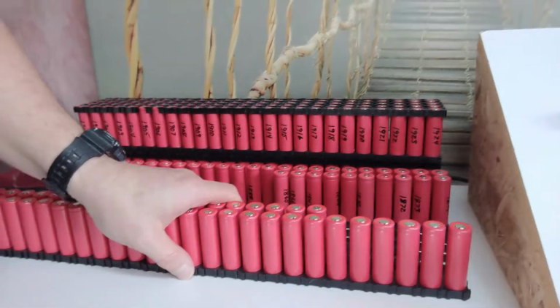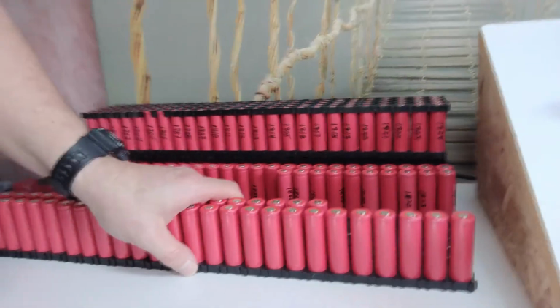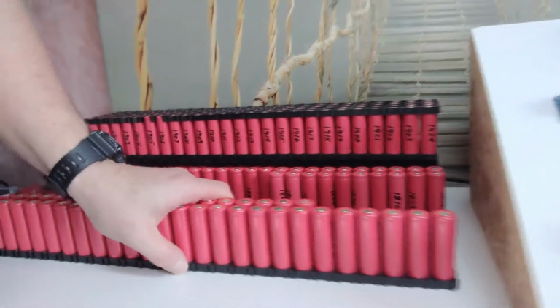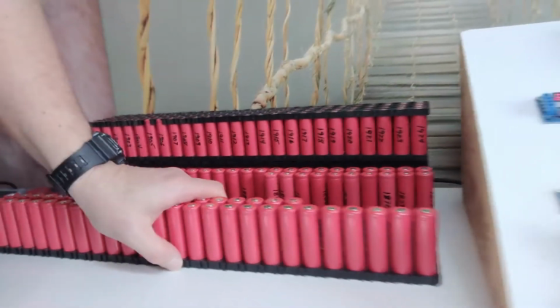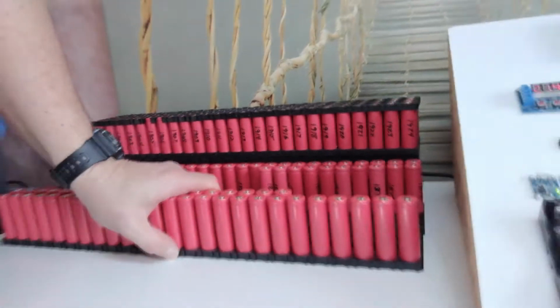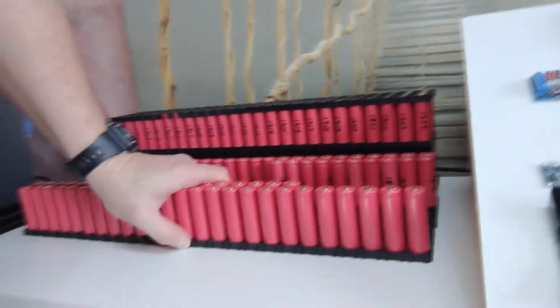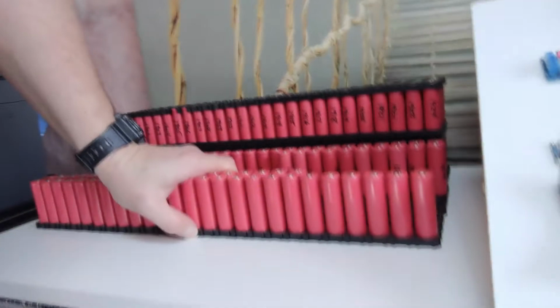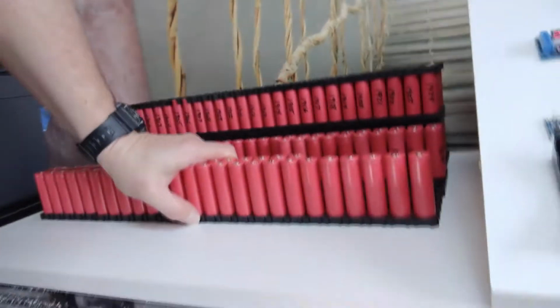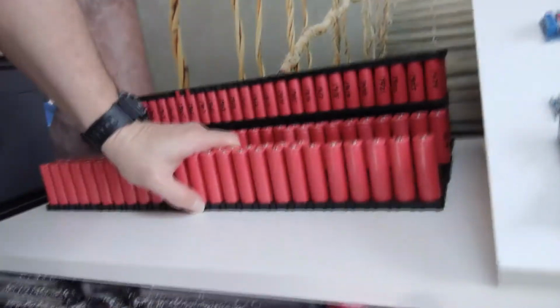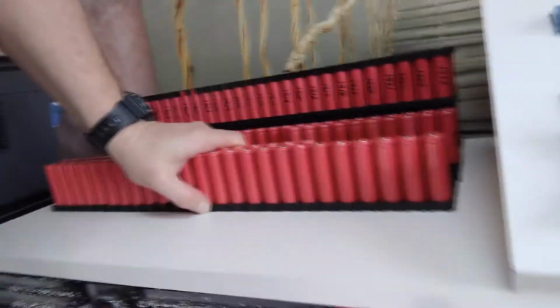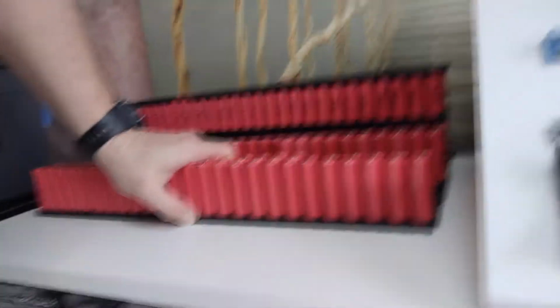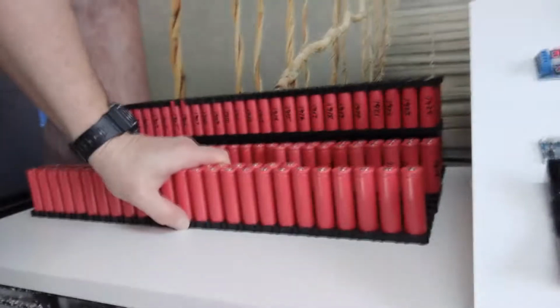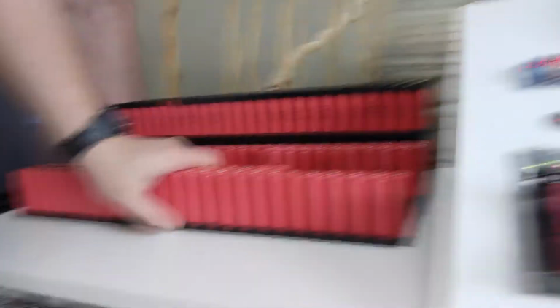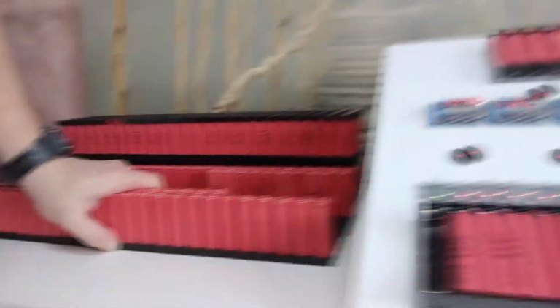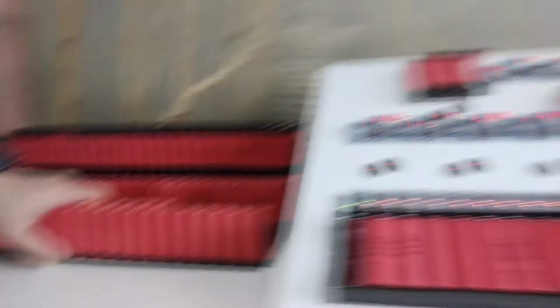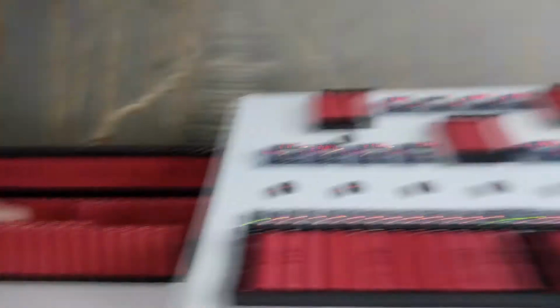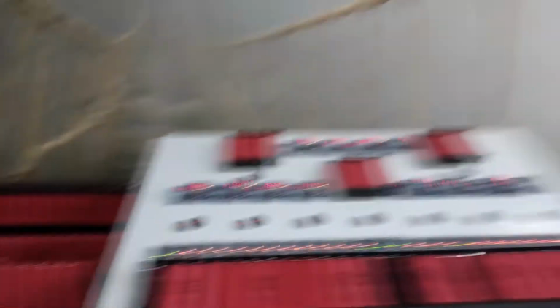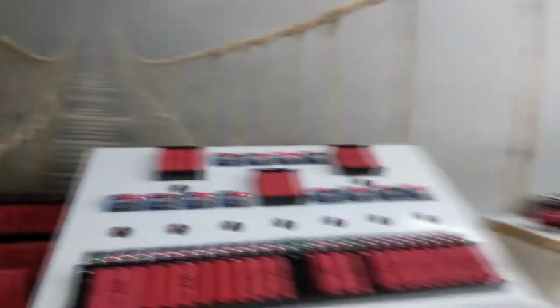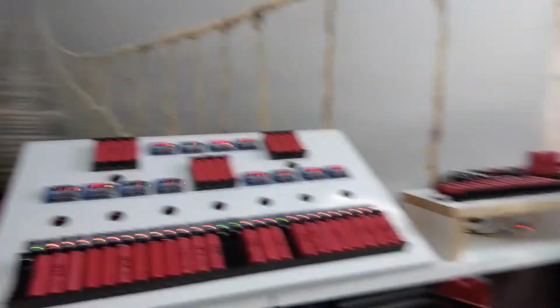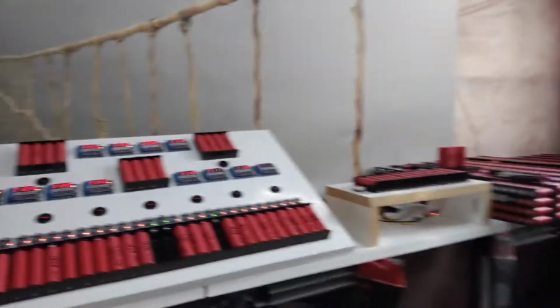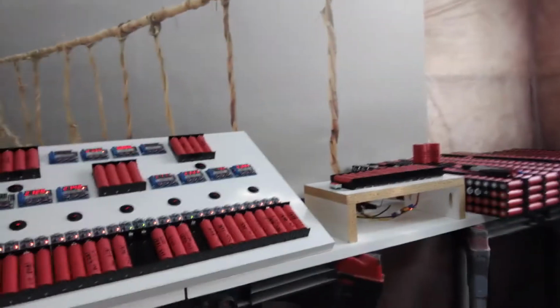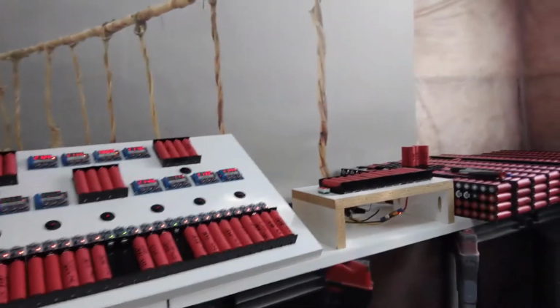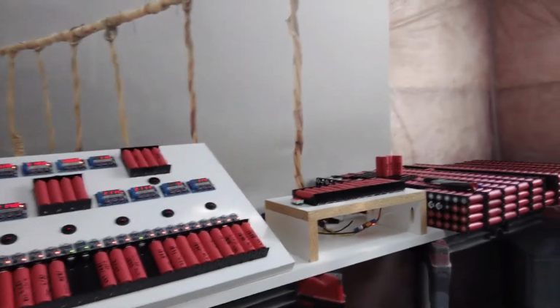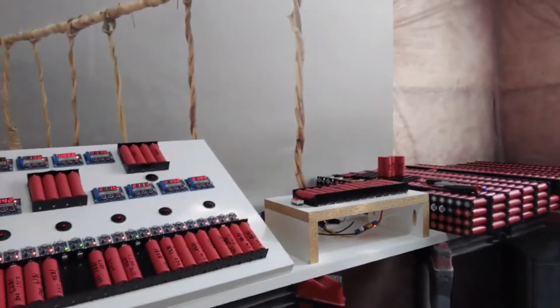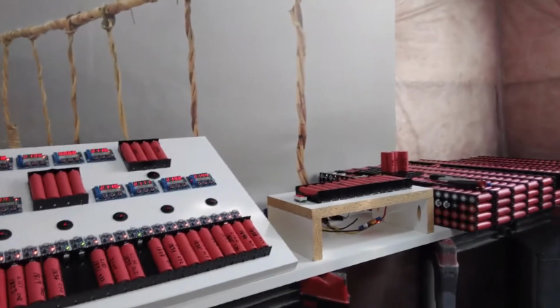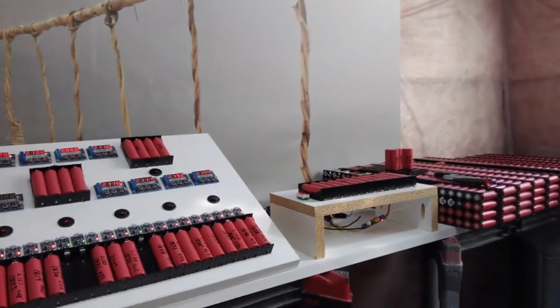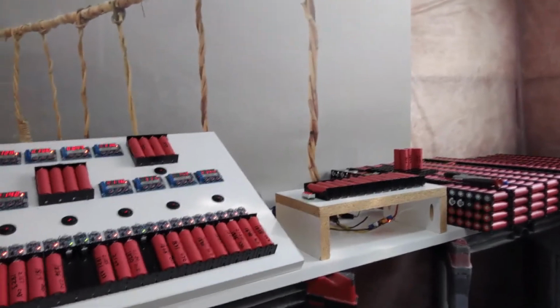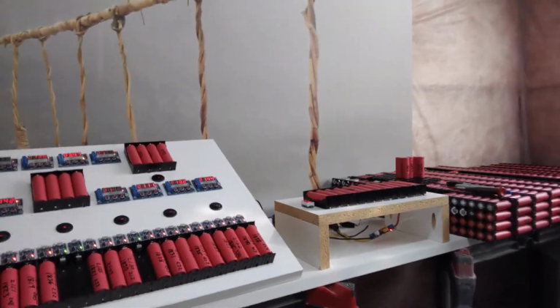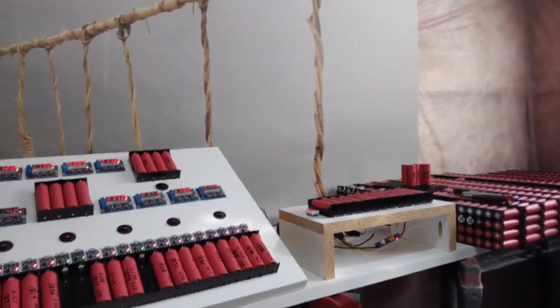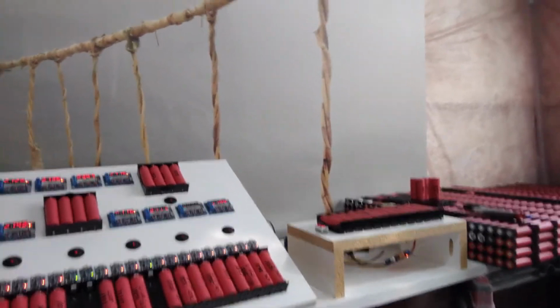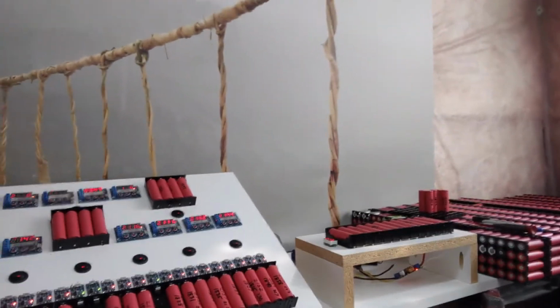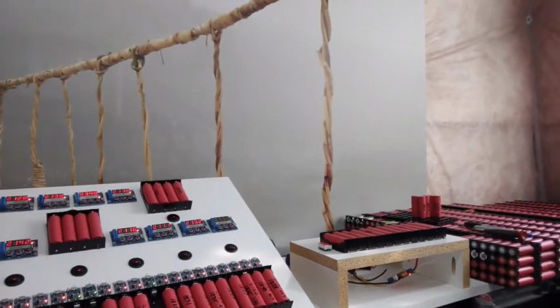I'll have about 1,300 of these brand new medical cells that I can use for my Powerwall.